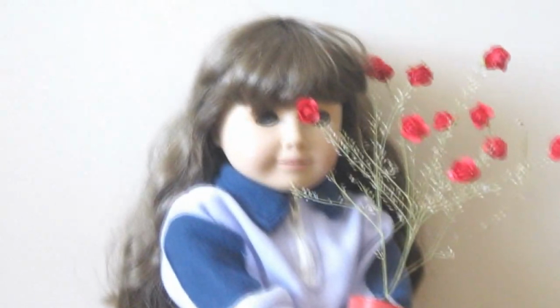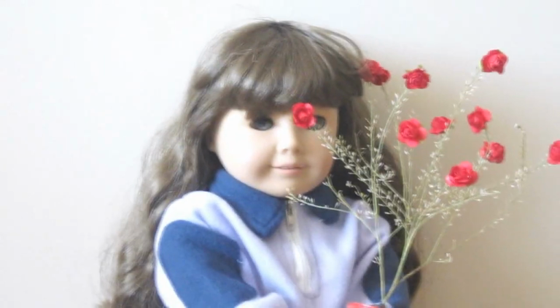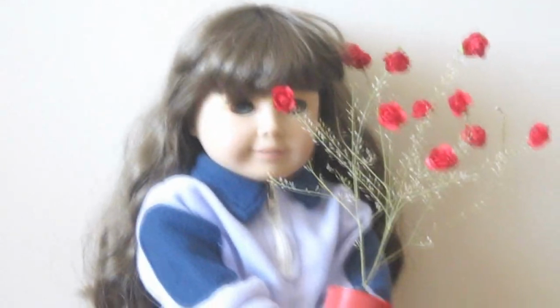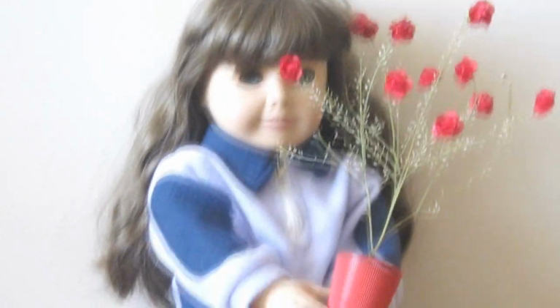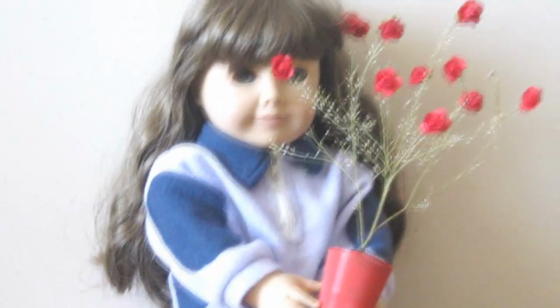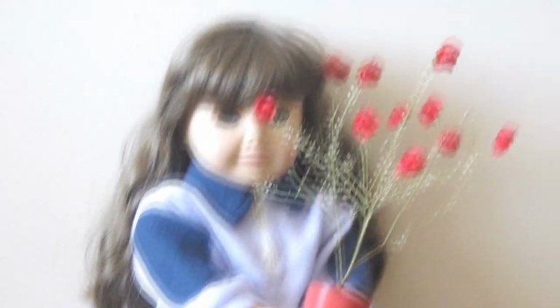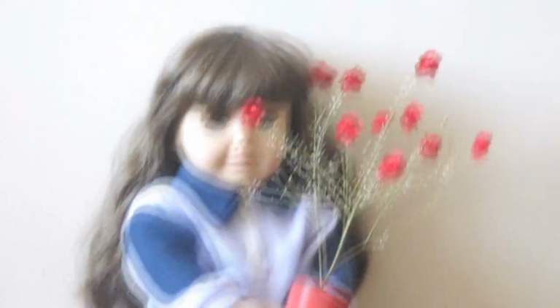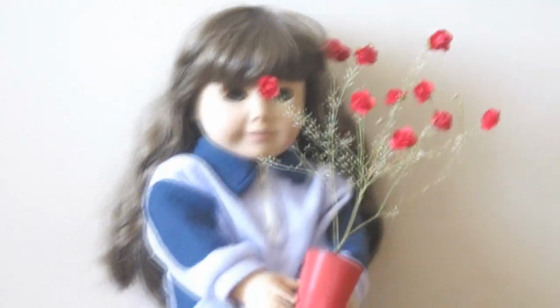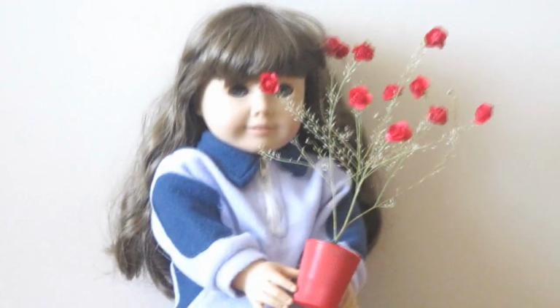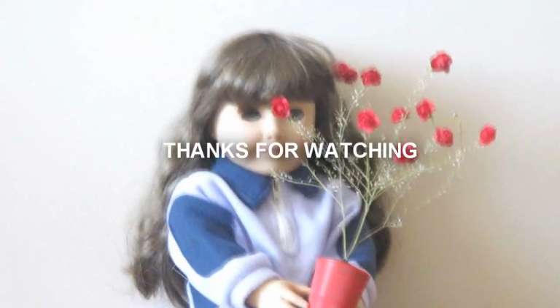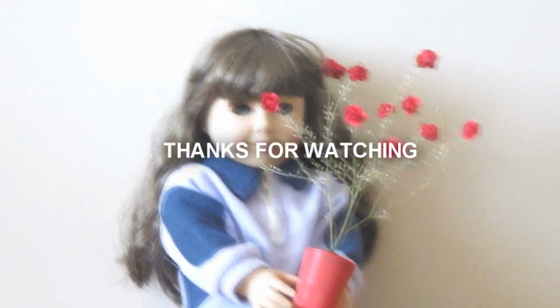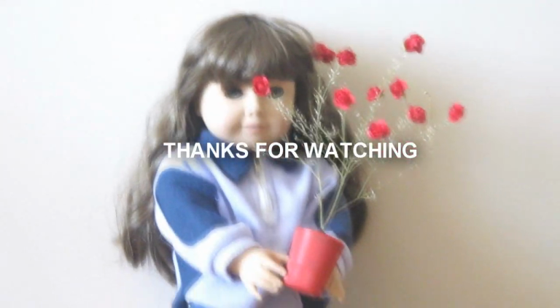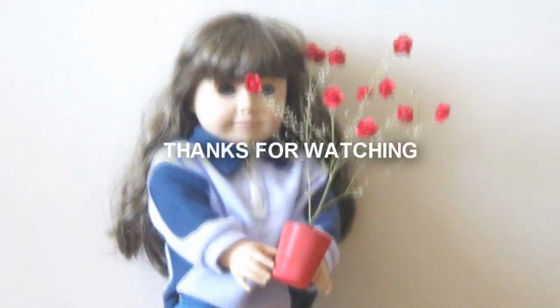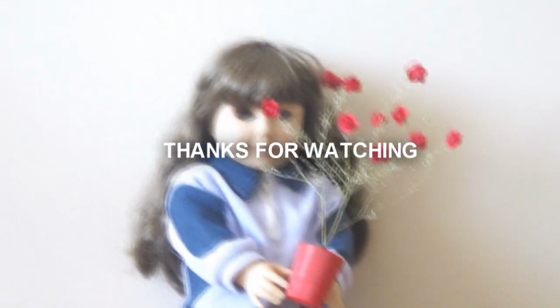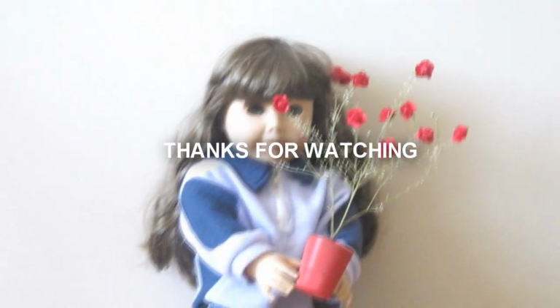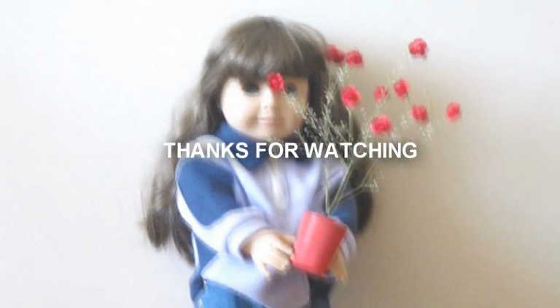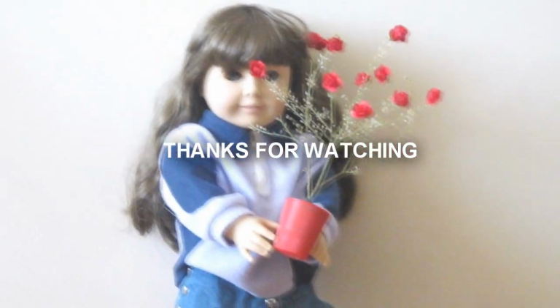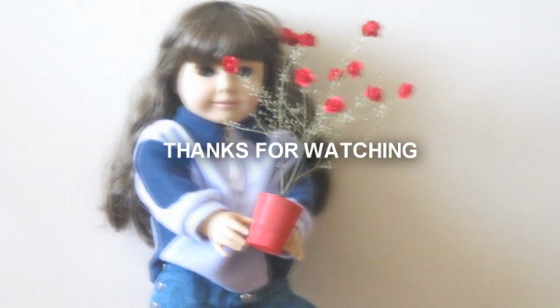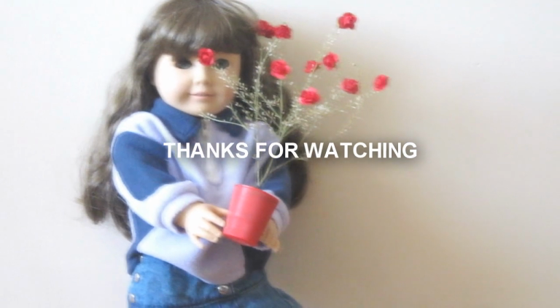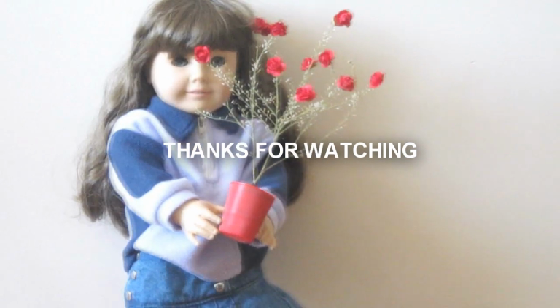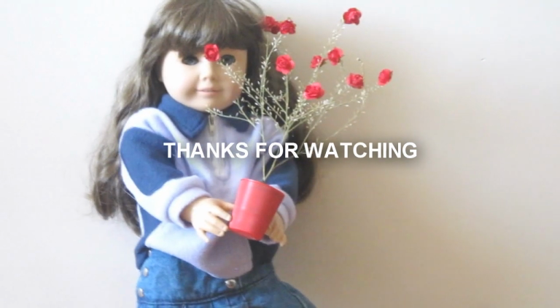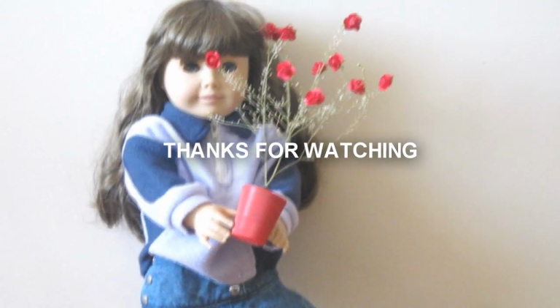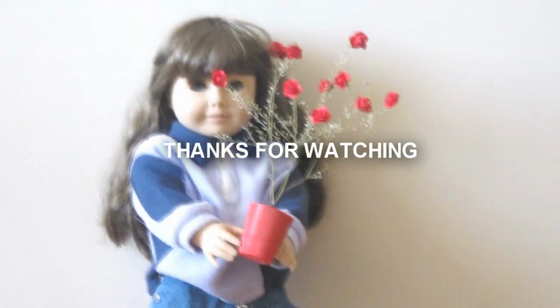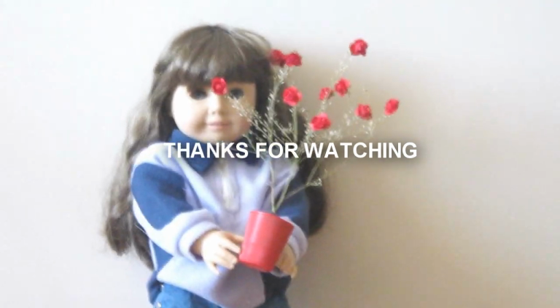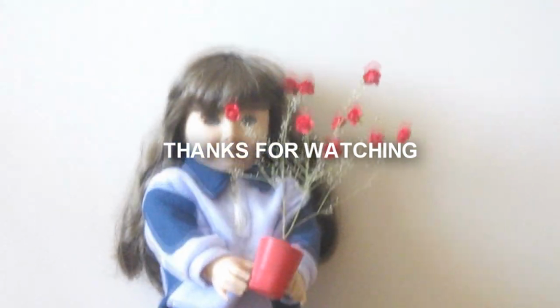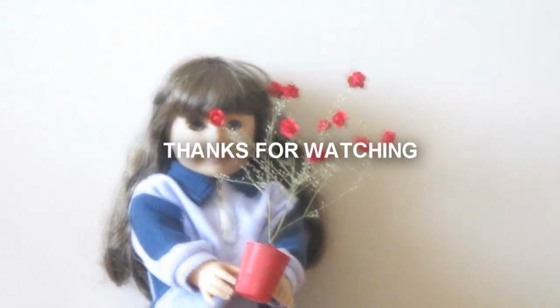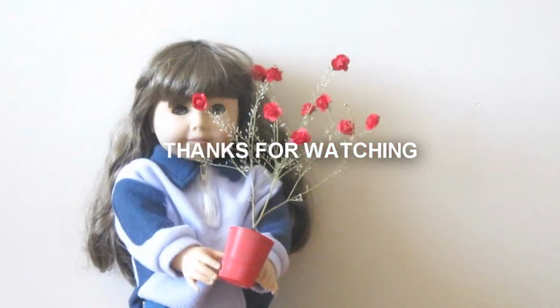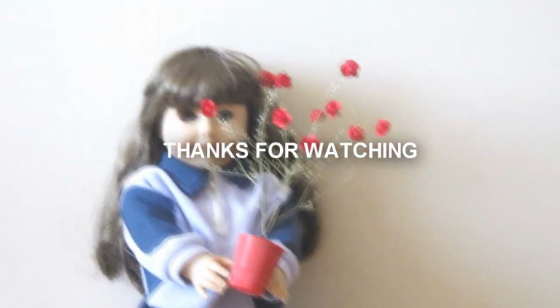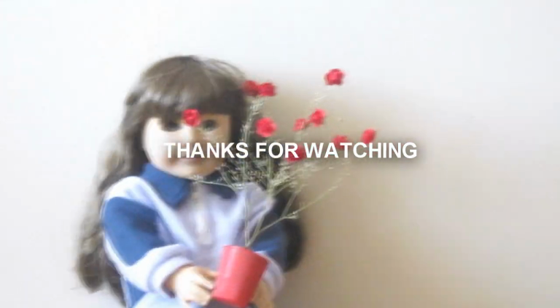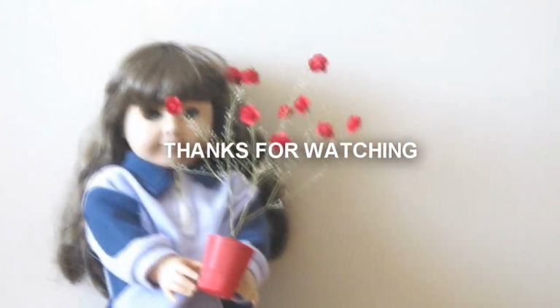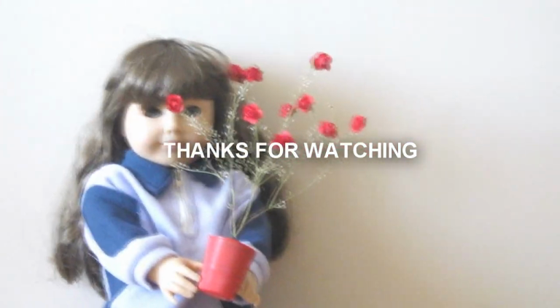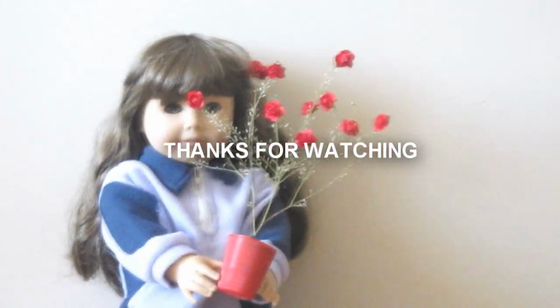I hope that you enjoy this project, that you try it at home, and I'll see you in the next video. Bye!